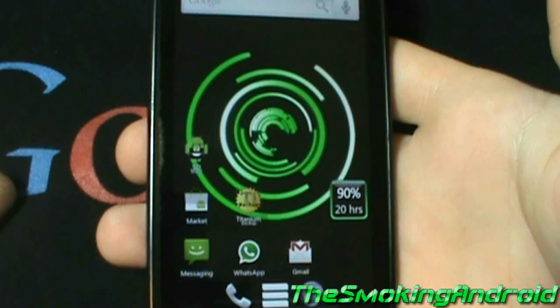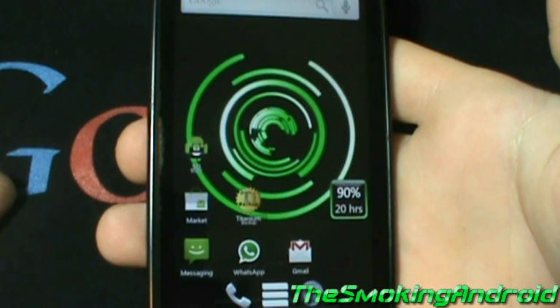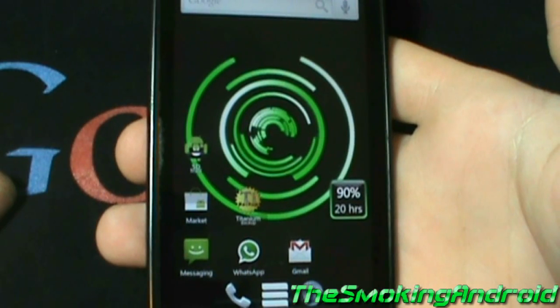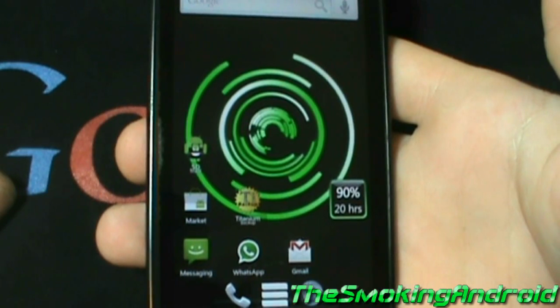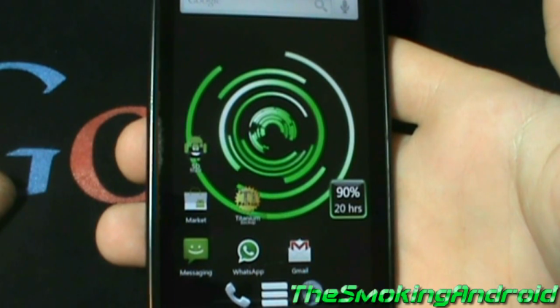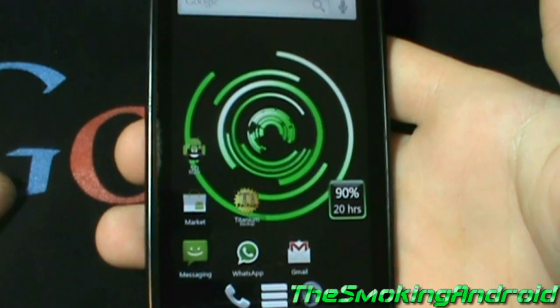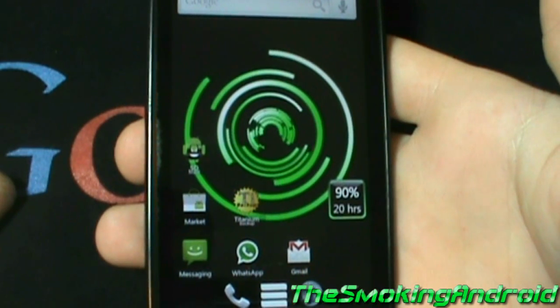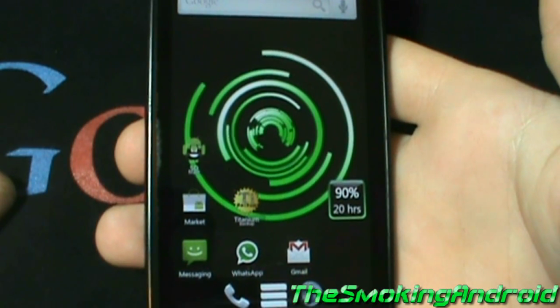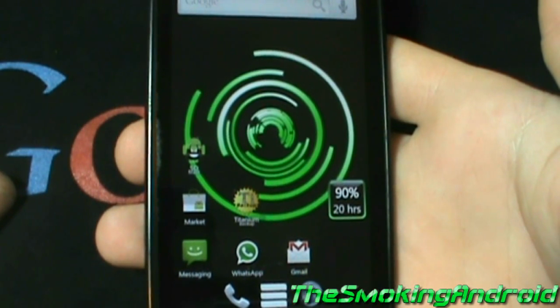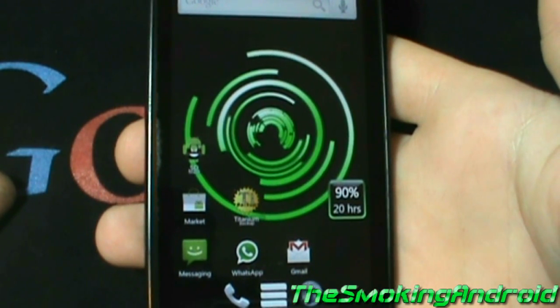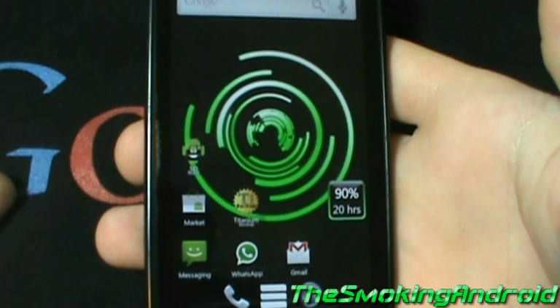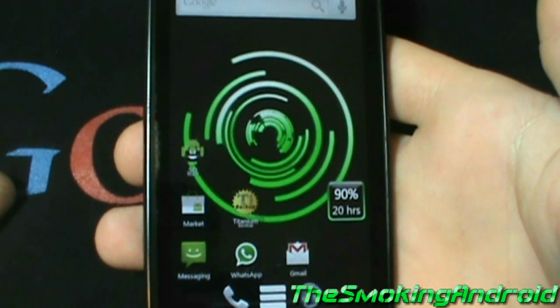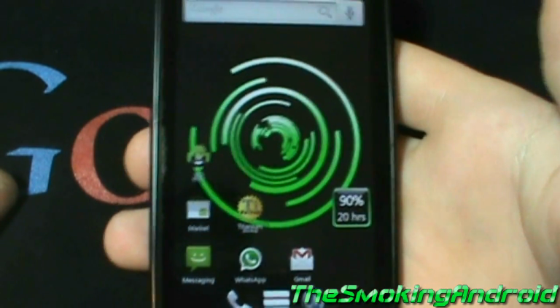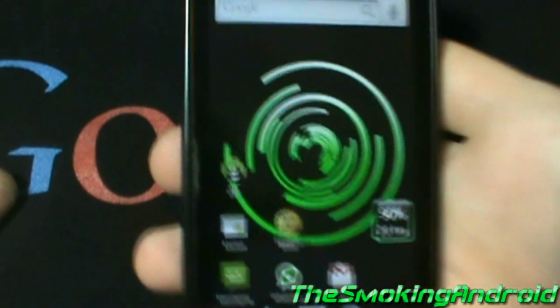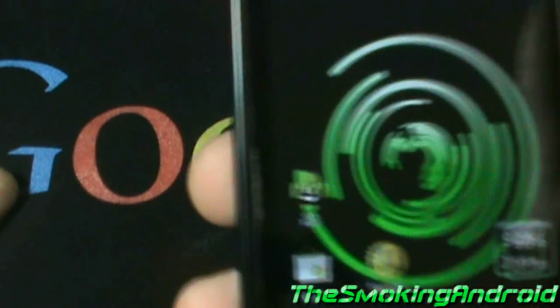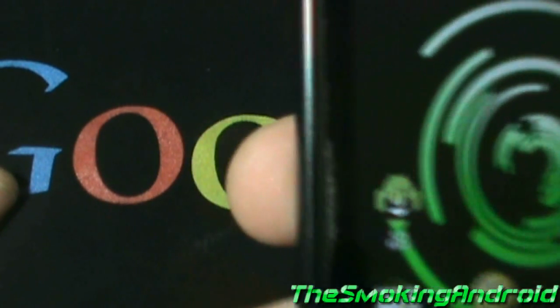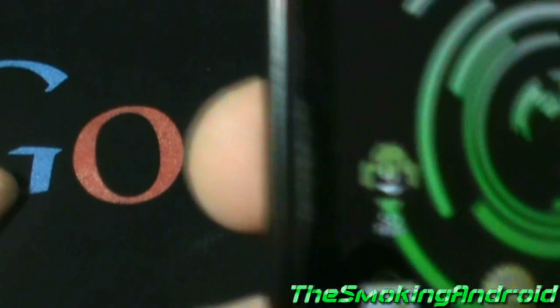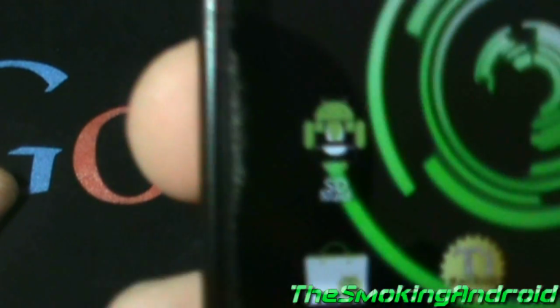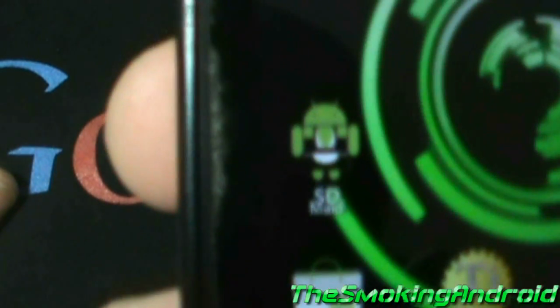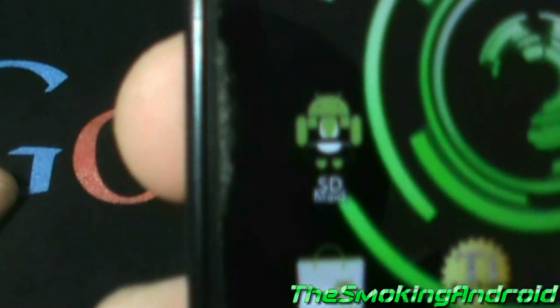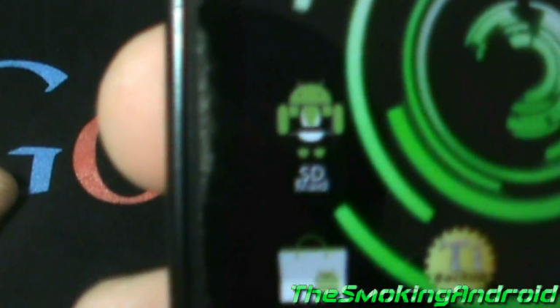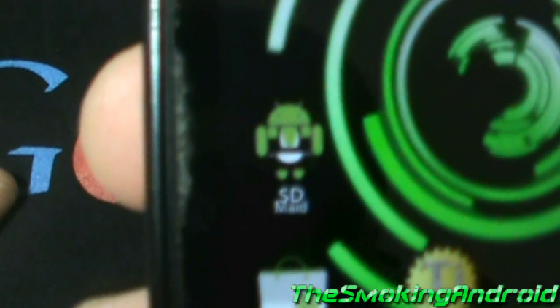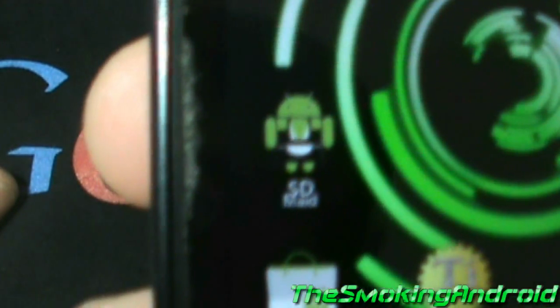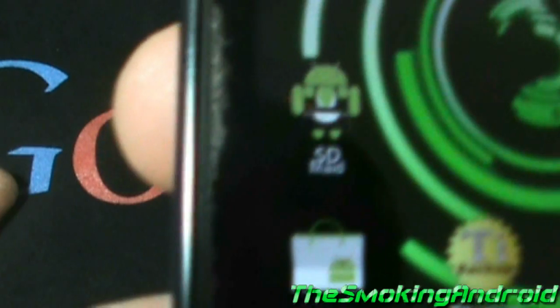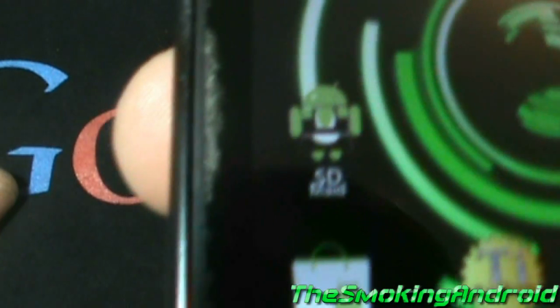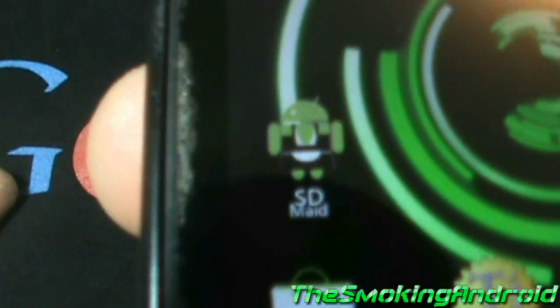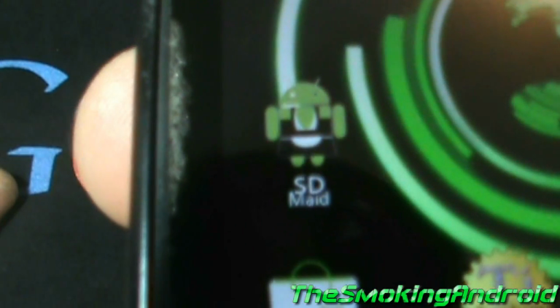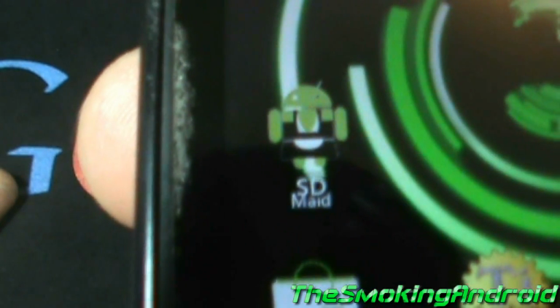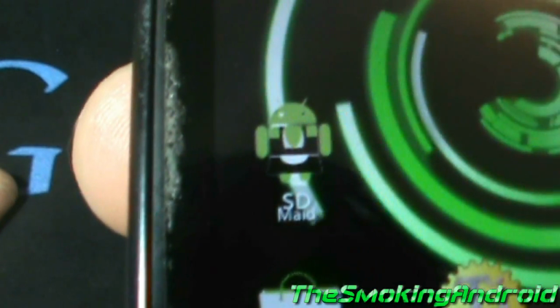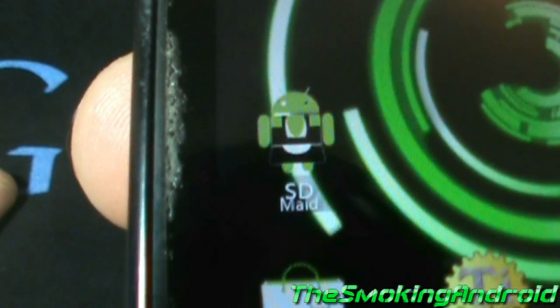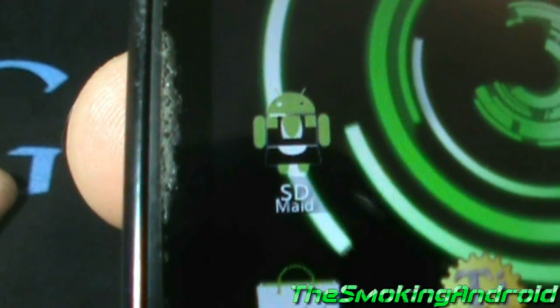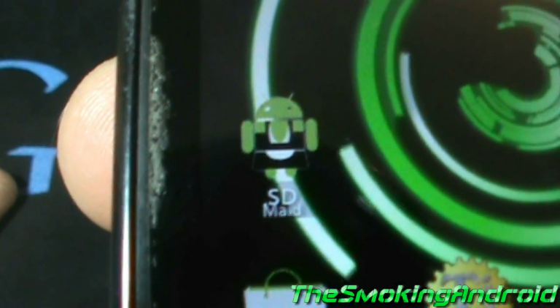Hey everyone, today we're going to be reviewing SDMade. It's like defragging your PC except for your Android.